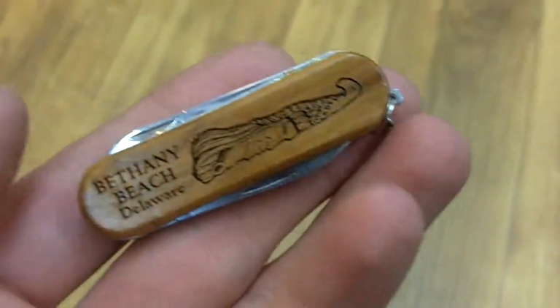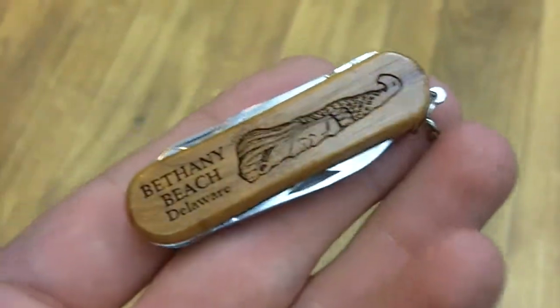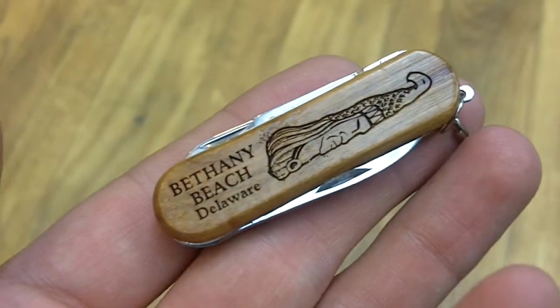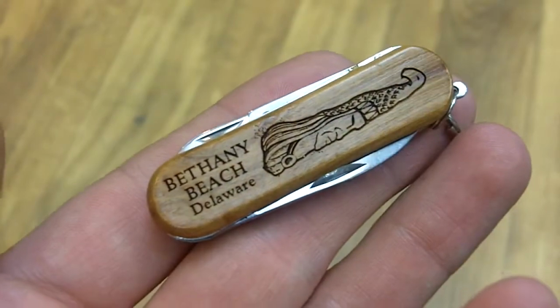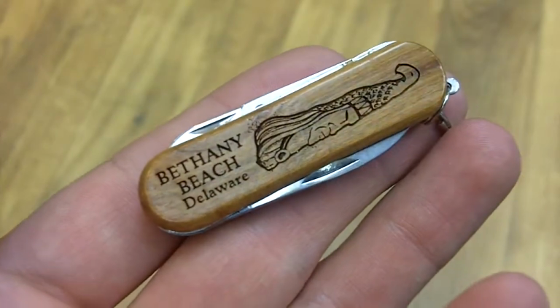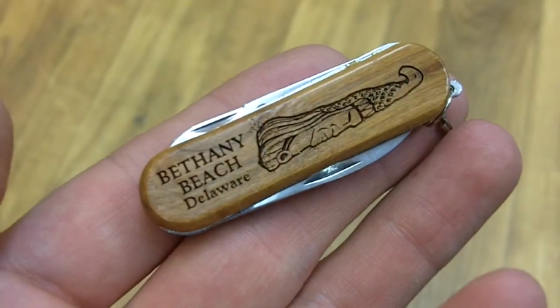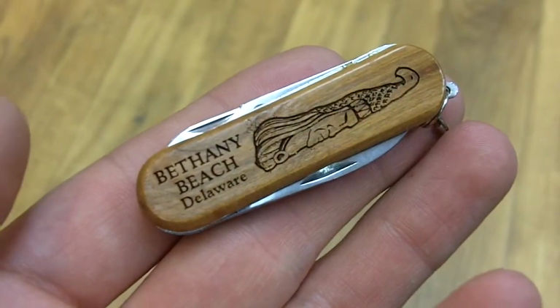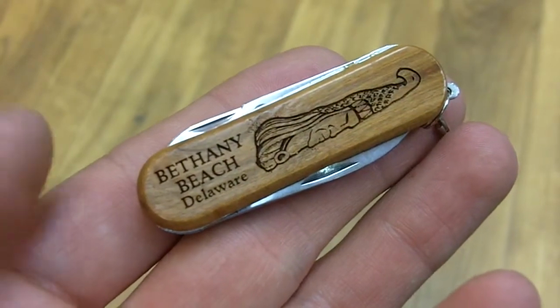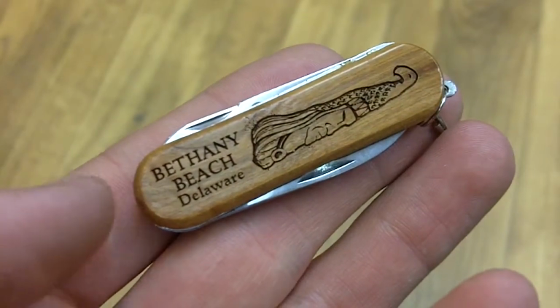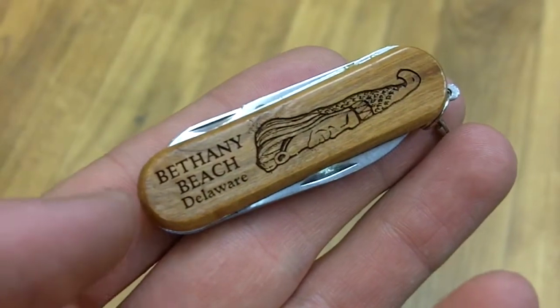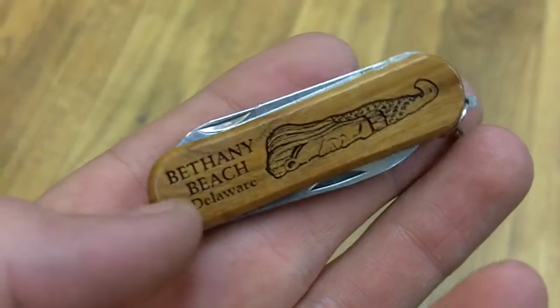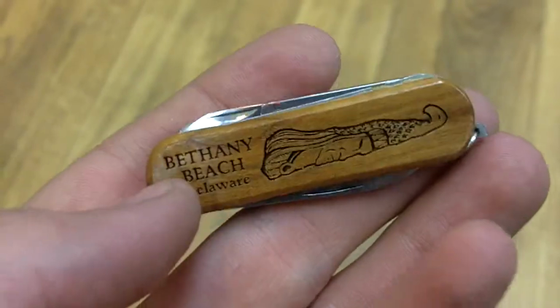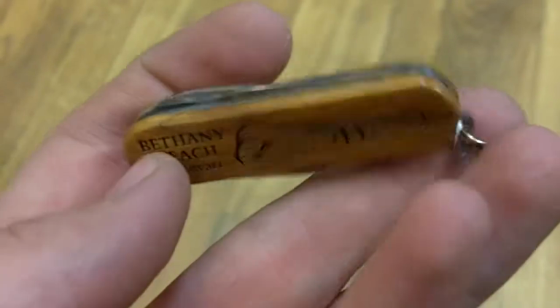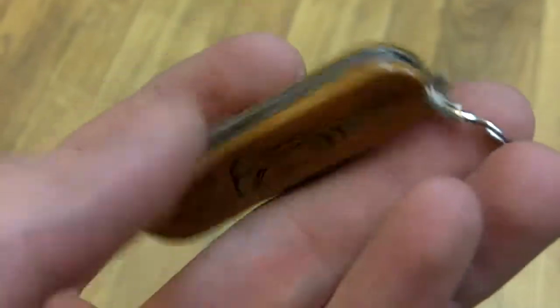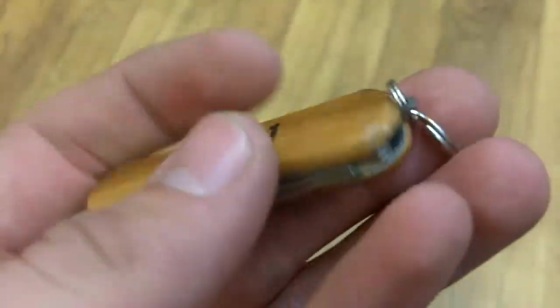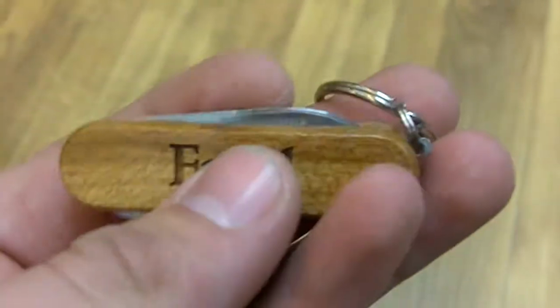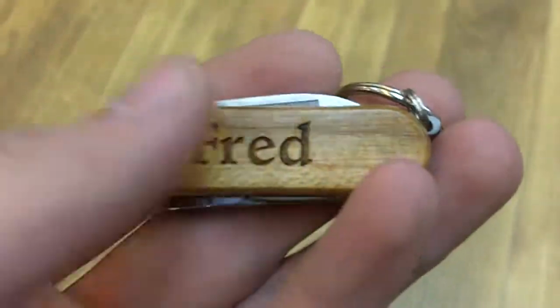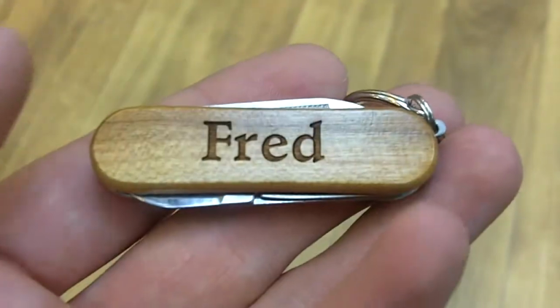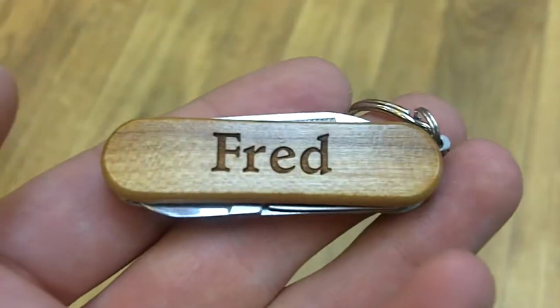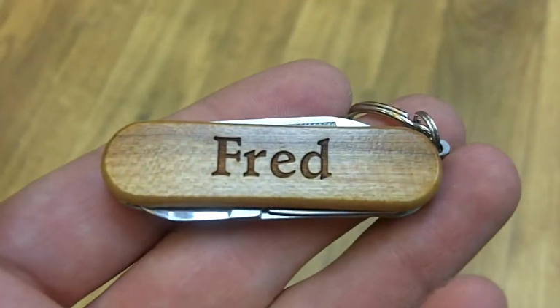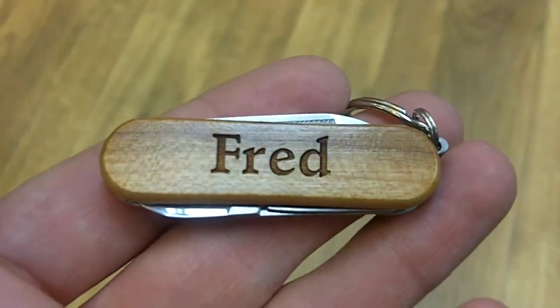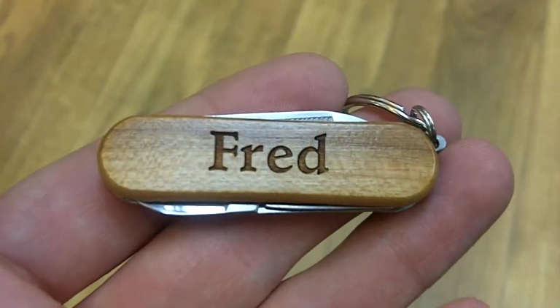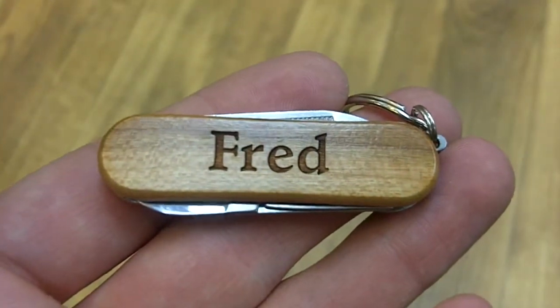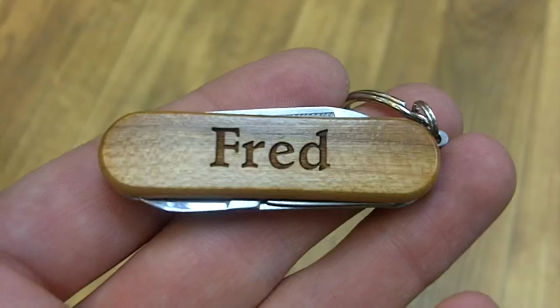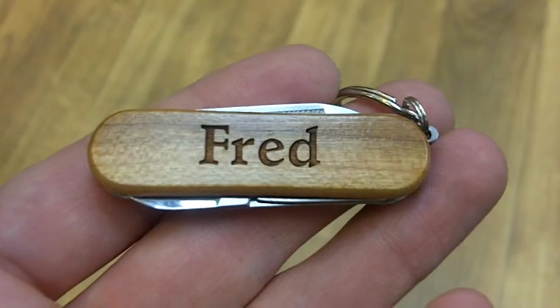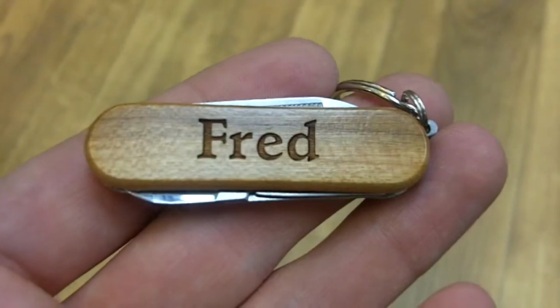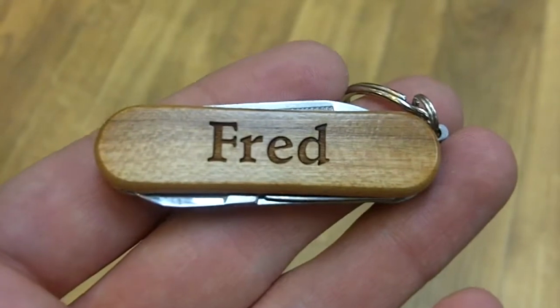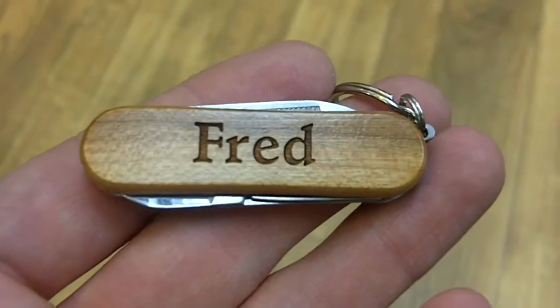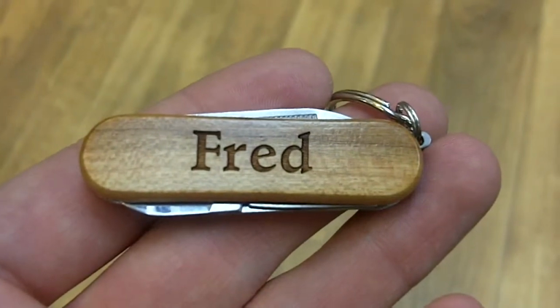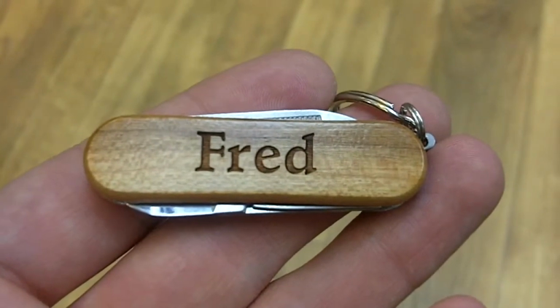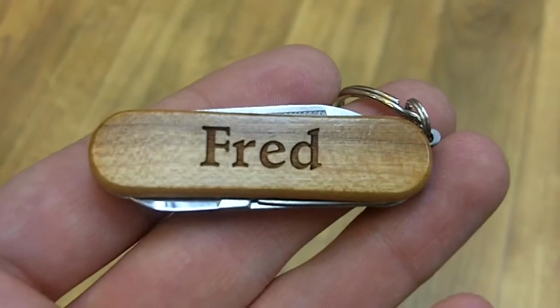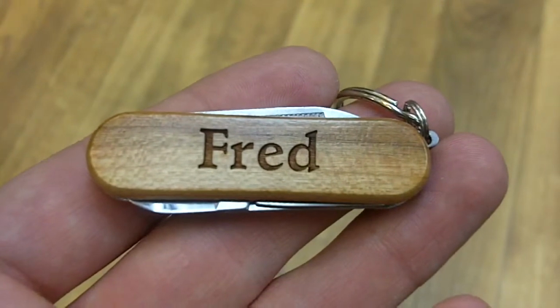That also applies to the back here, where we have our totem pole and Bethany Beach branding beneath it. Inside the pocket tool, there's one knife, one file, and one pair of scissors.